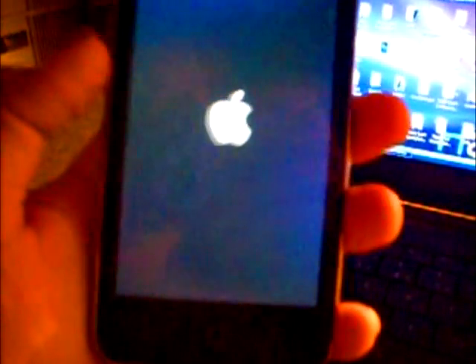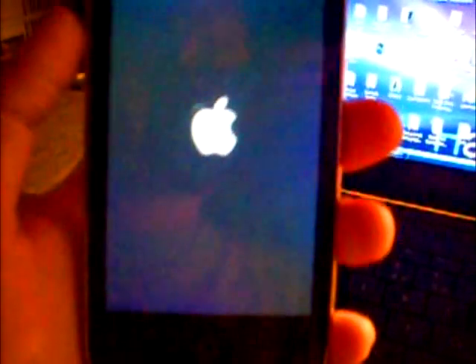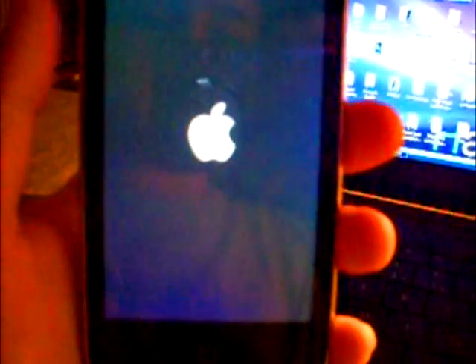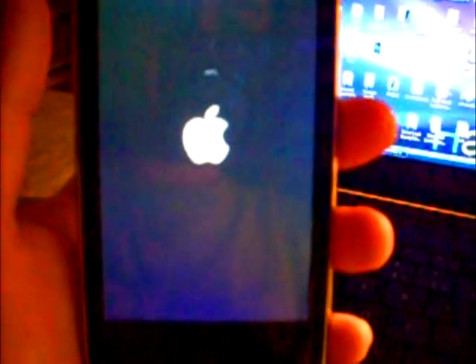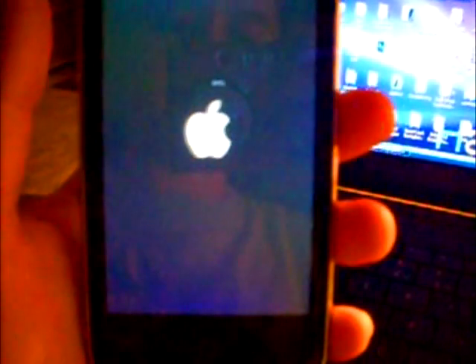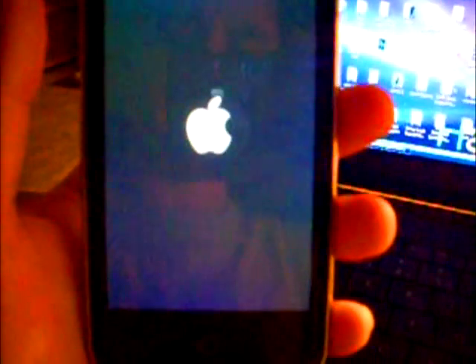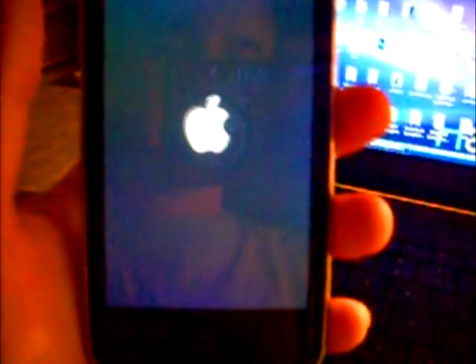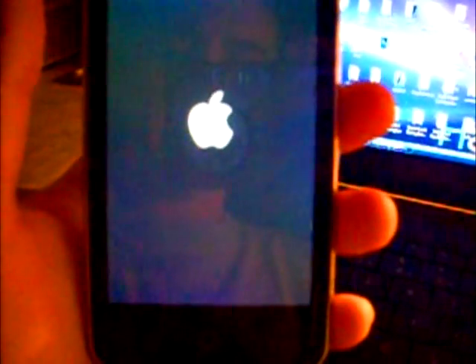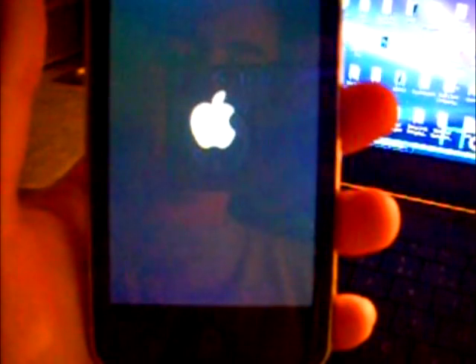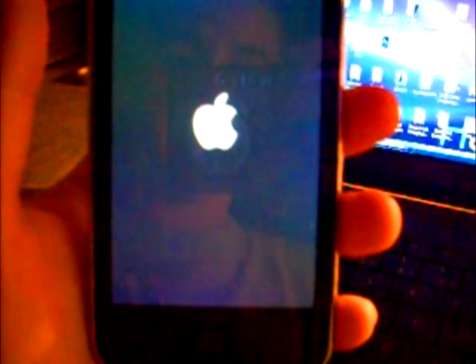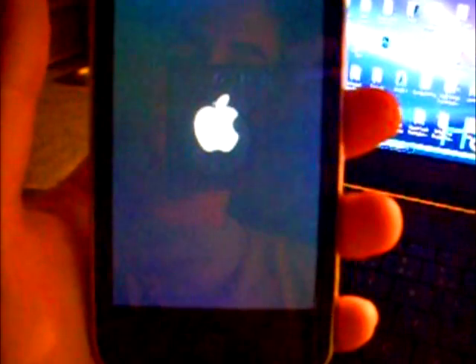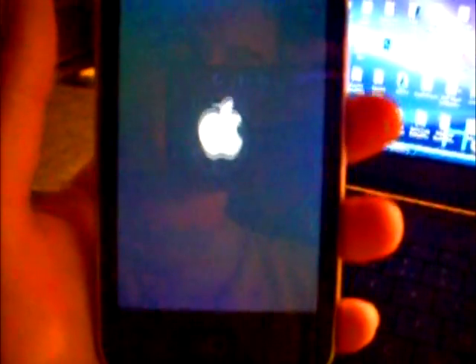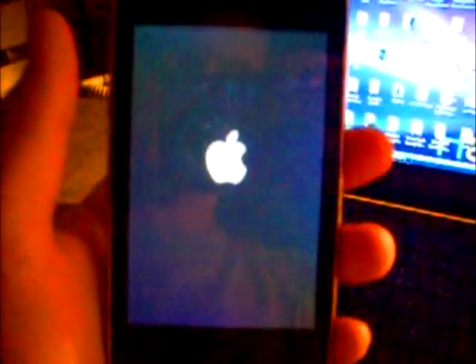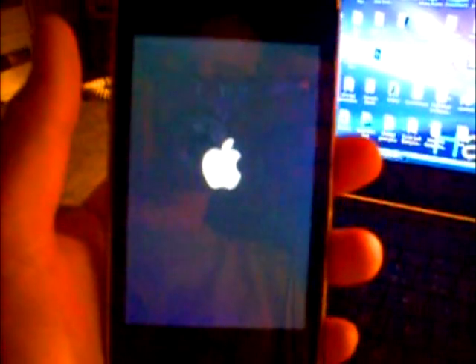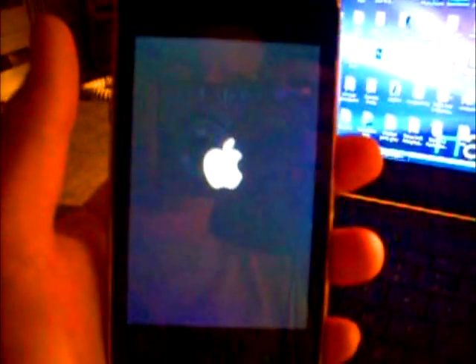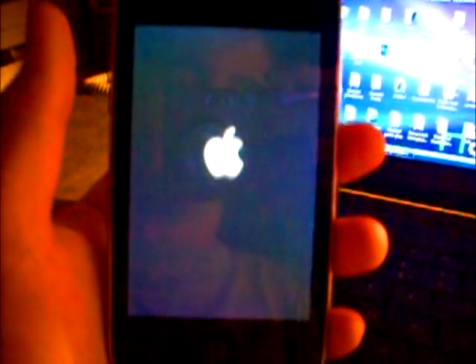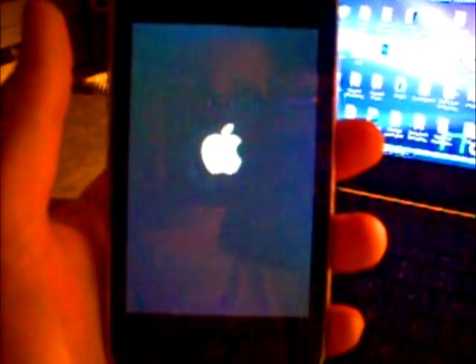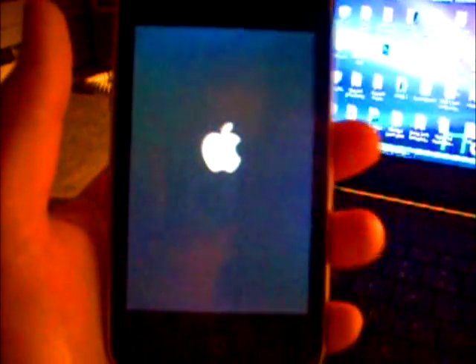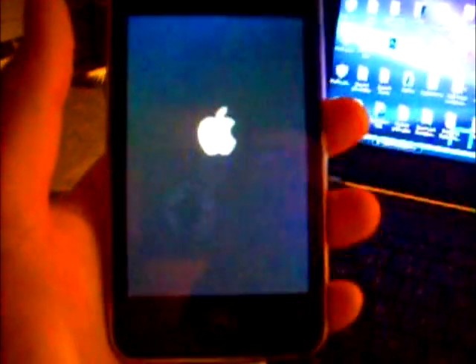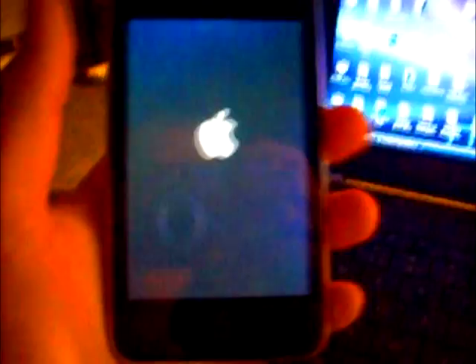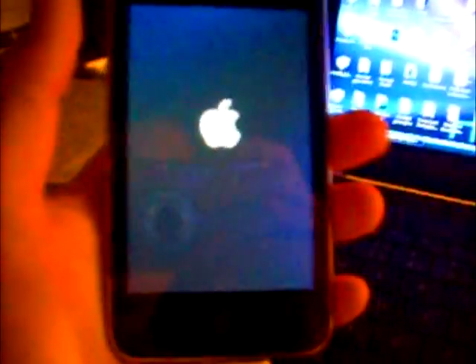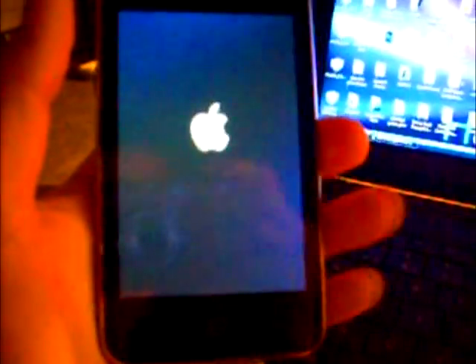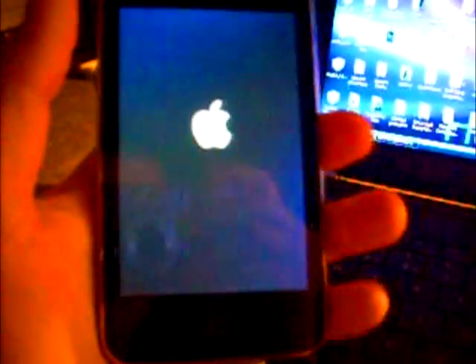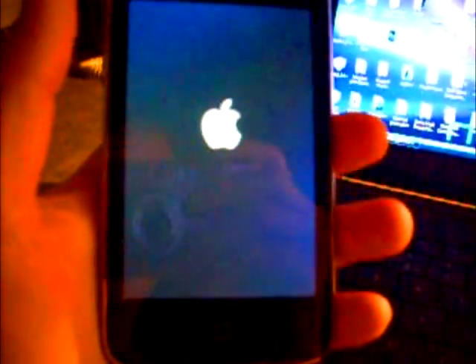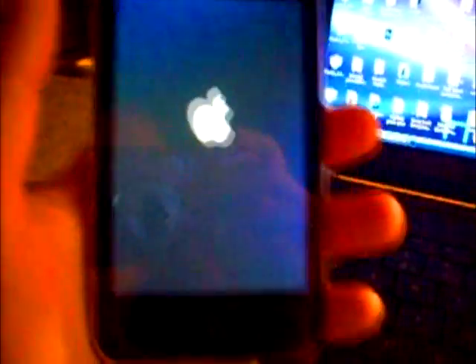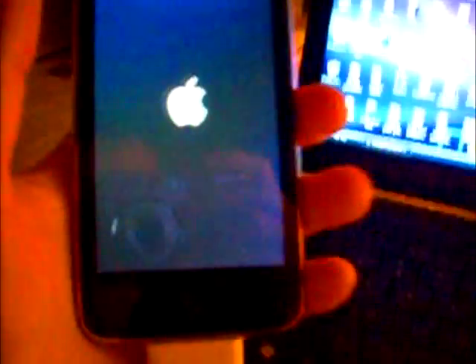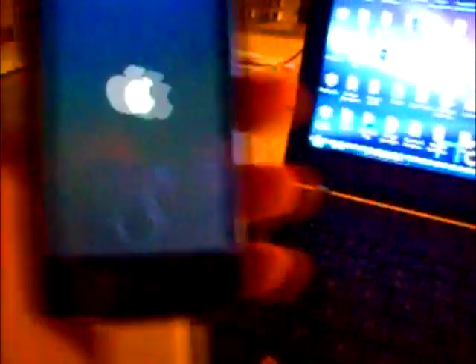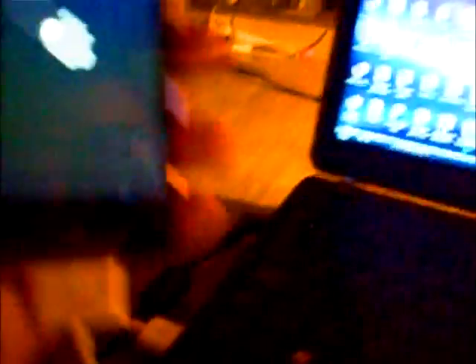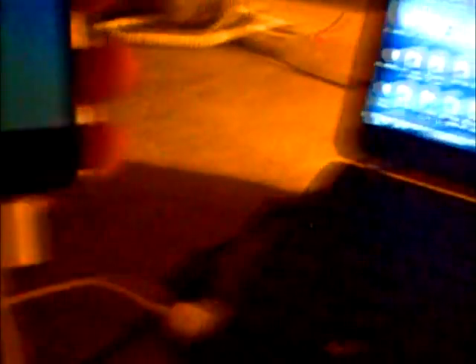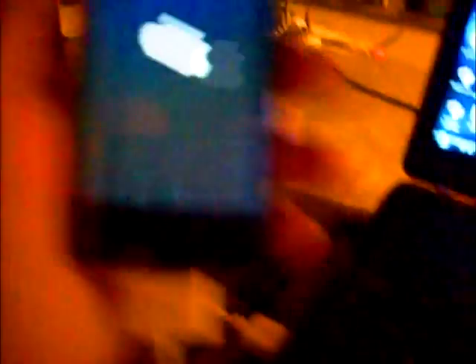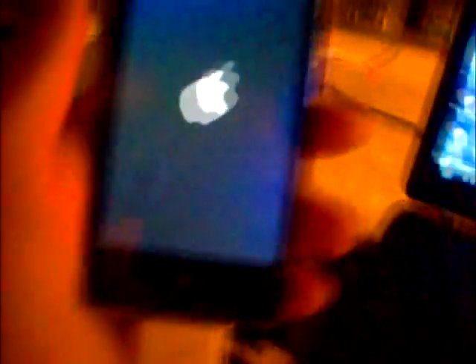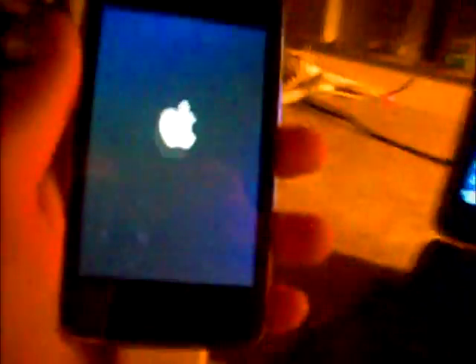My Apple logo has come up on my screen. That means that it is done. Now you can unplug it and exit out of BlackRain.